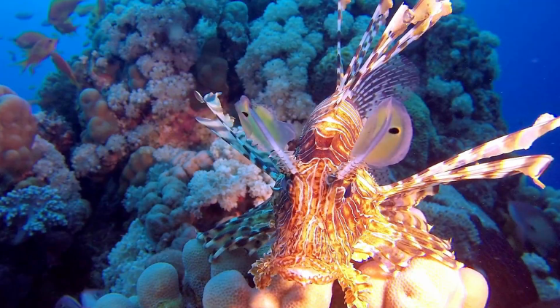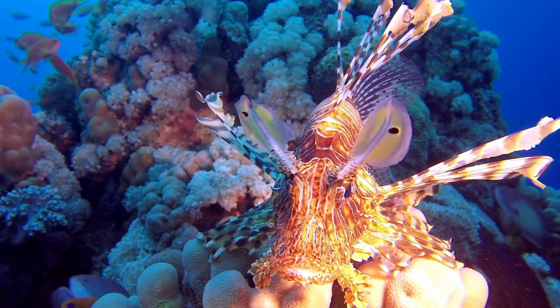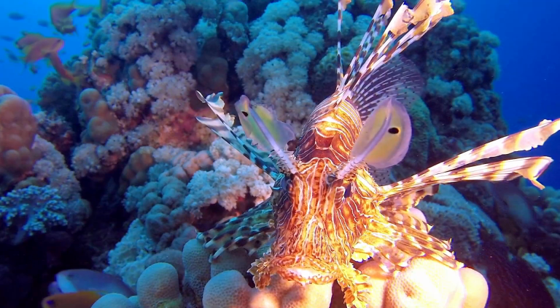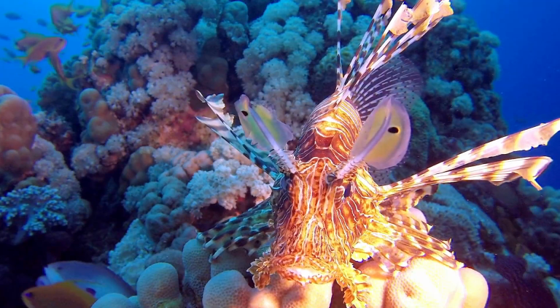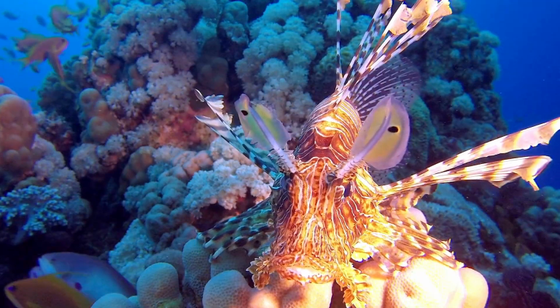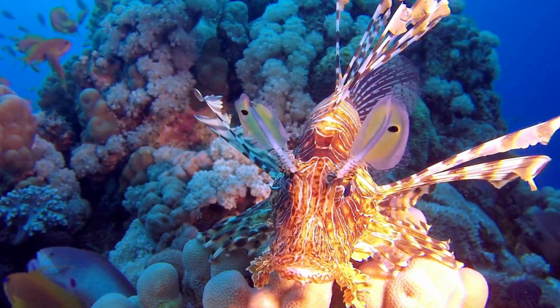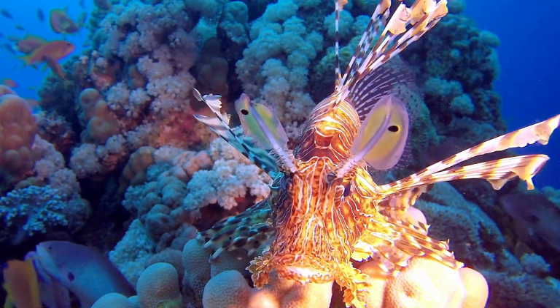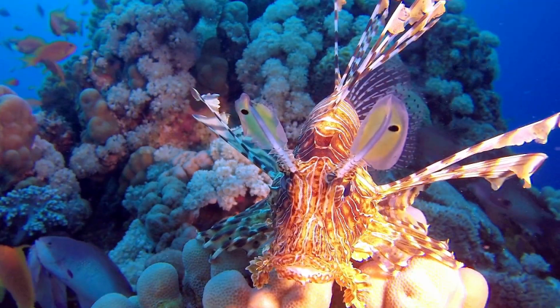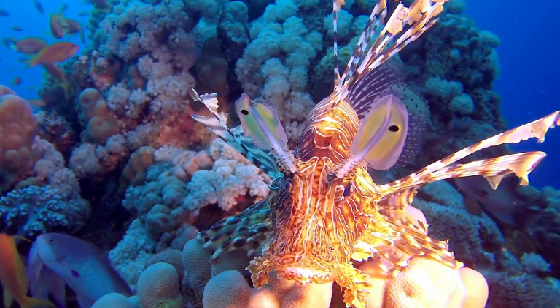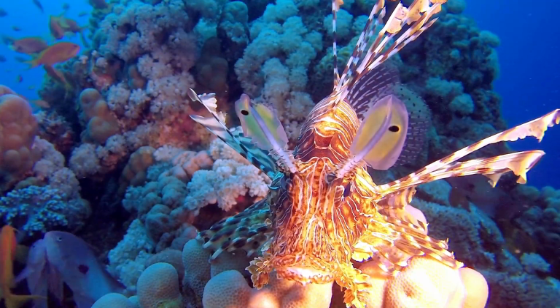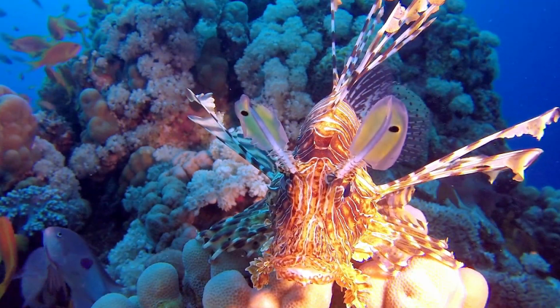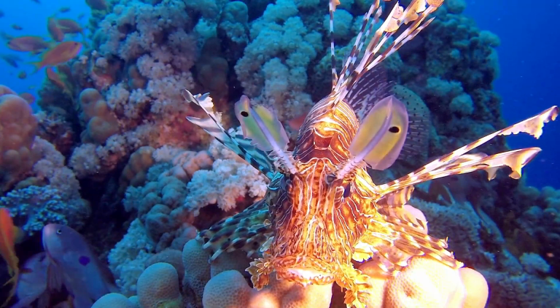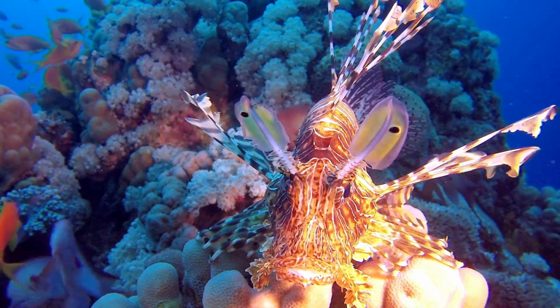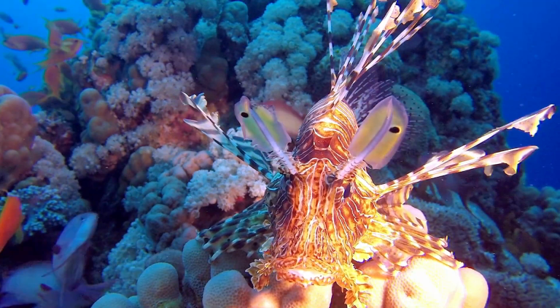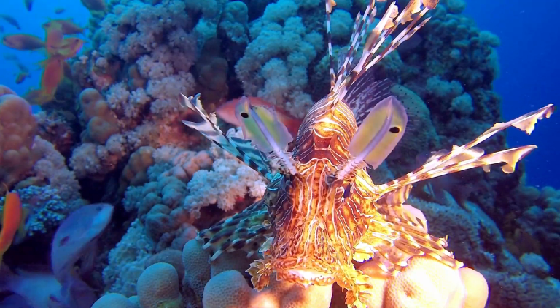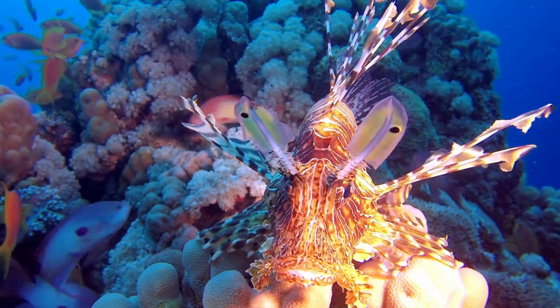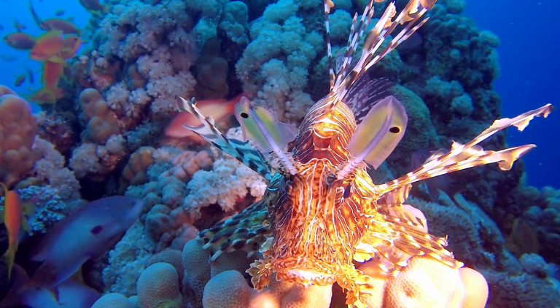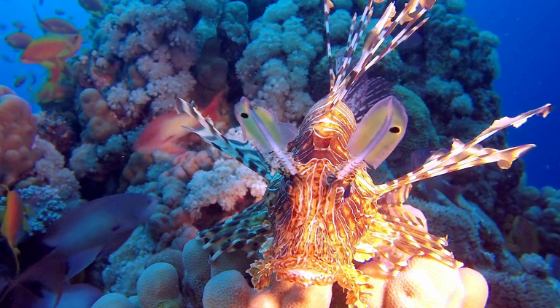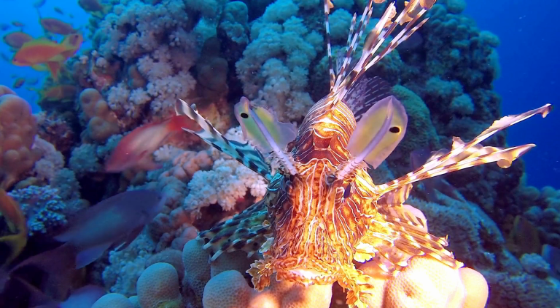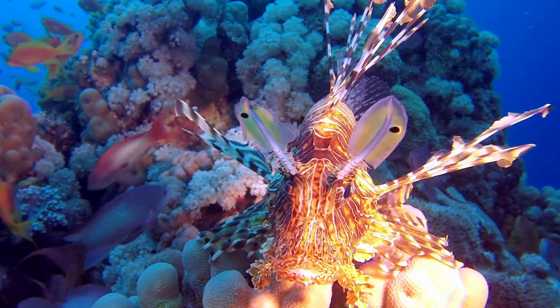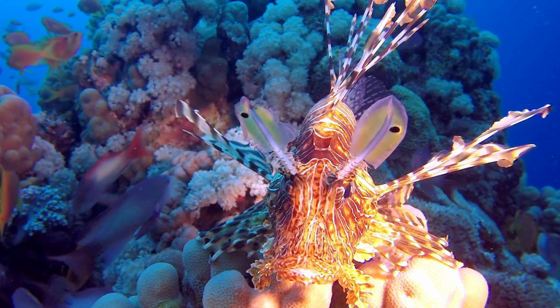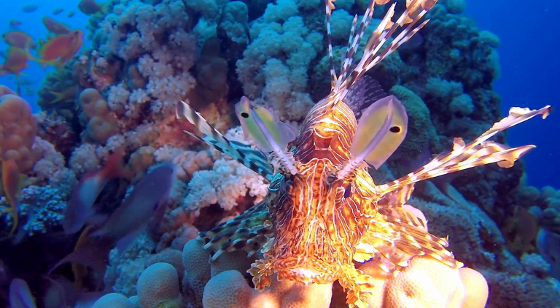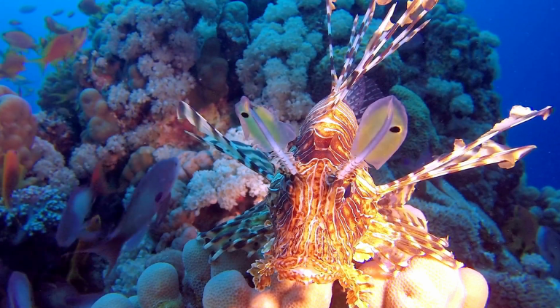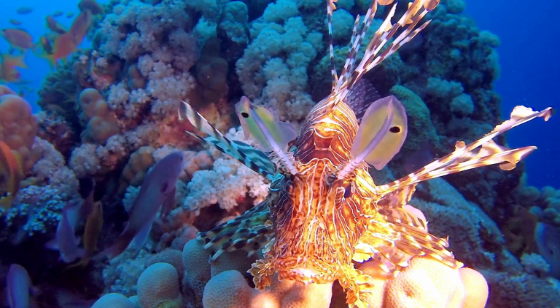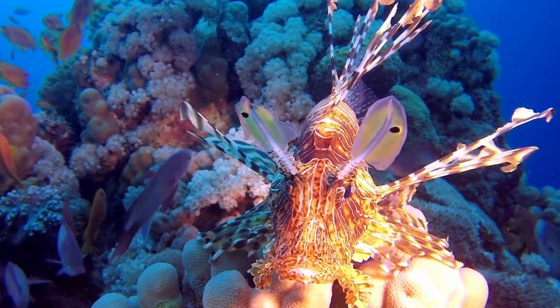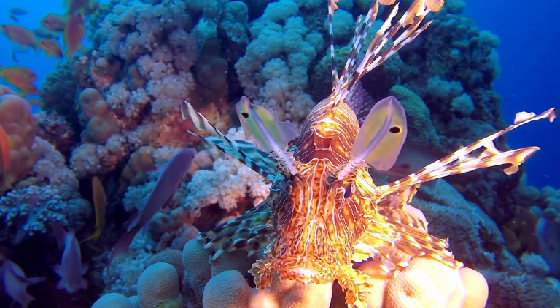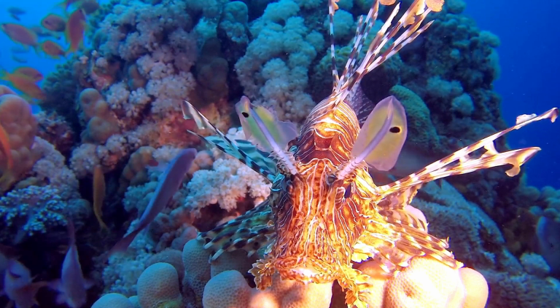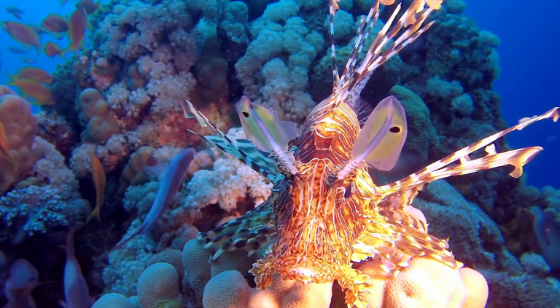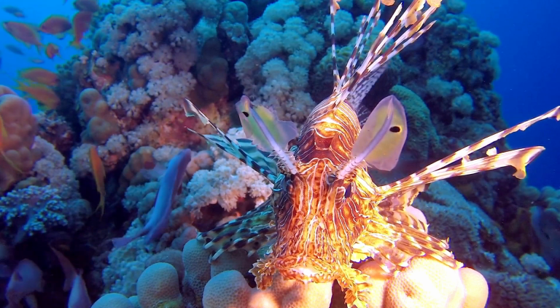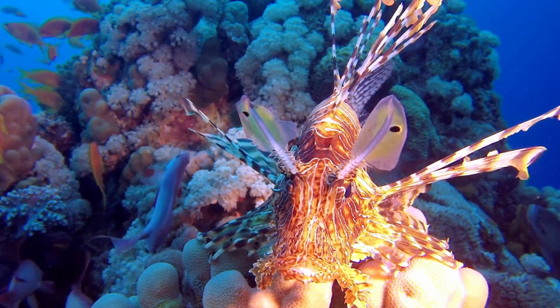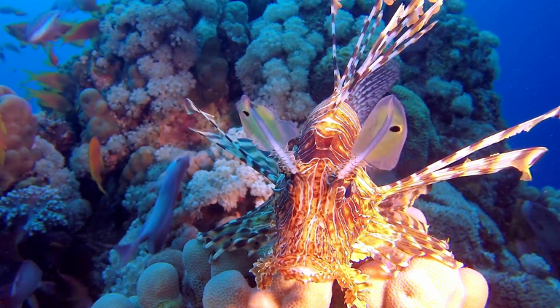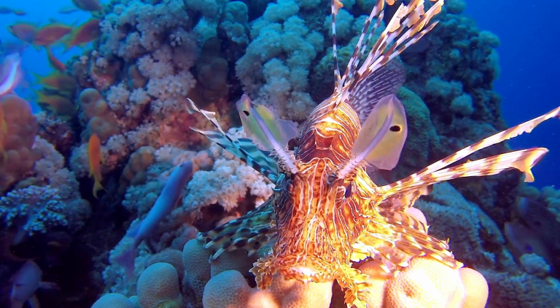Beautiful, dangerous, and full of surprises — the lionfish is a true ocean superstar.